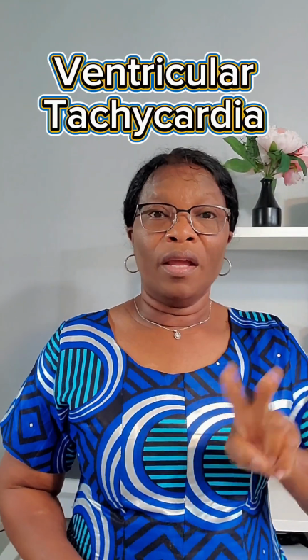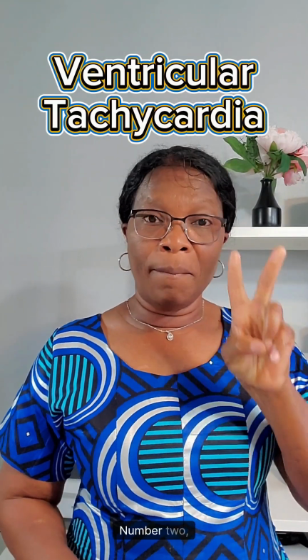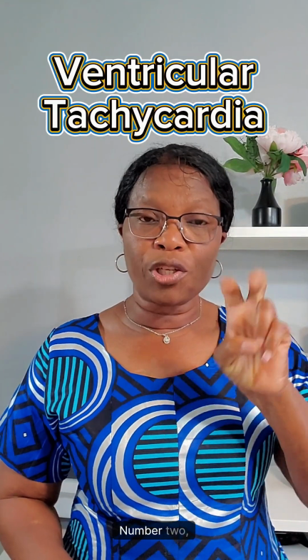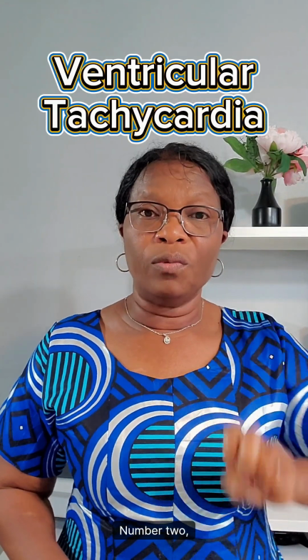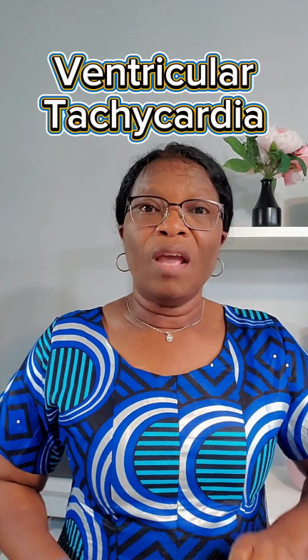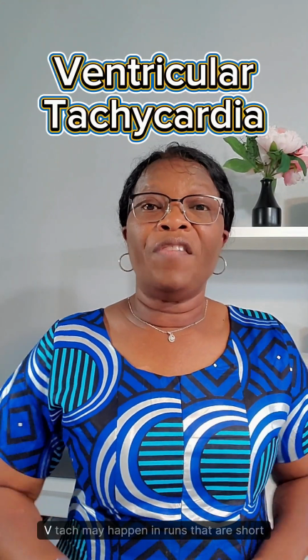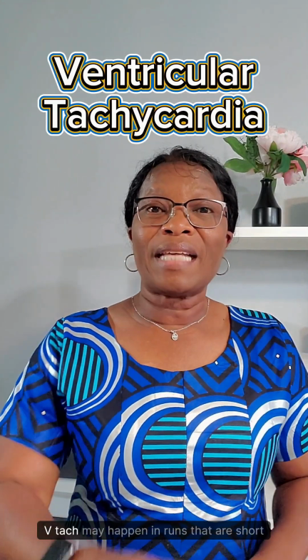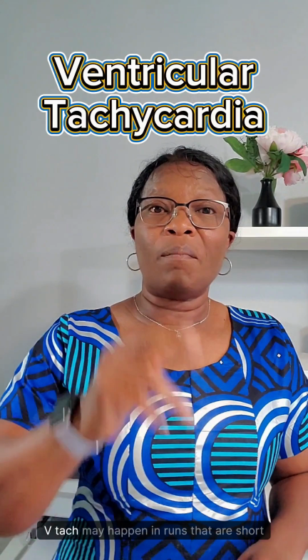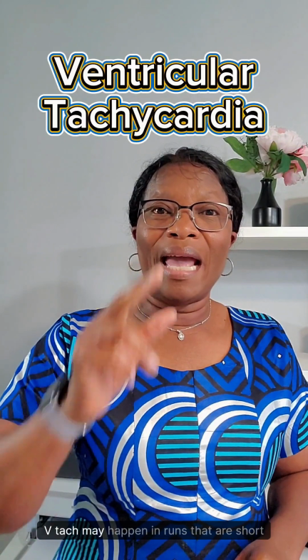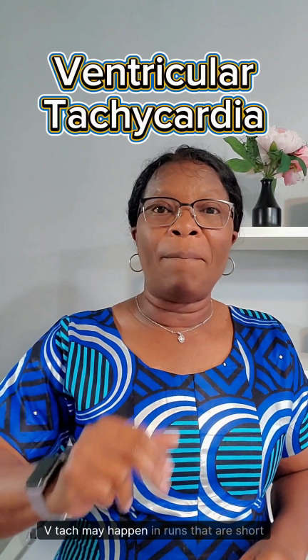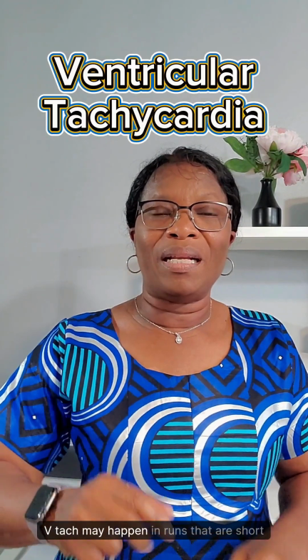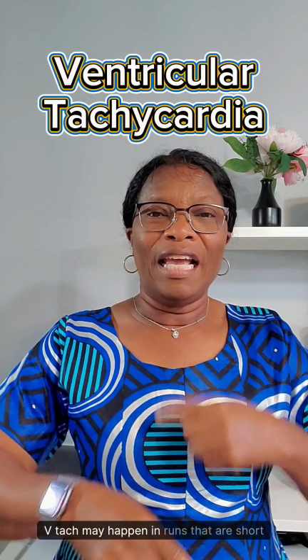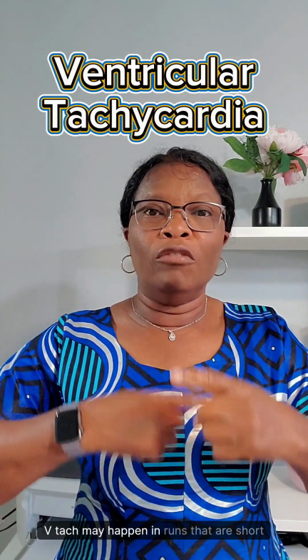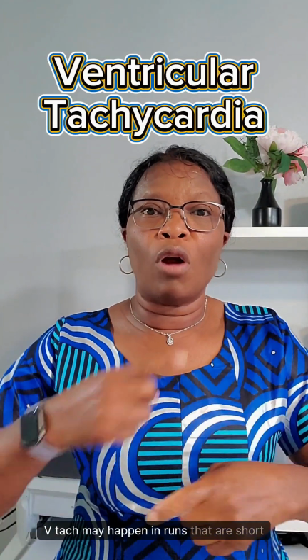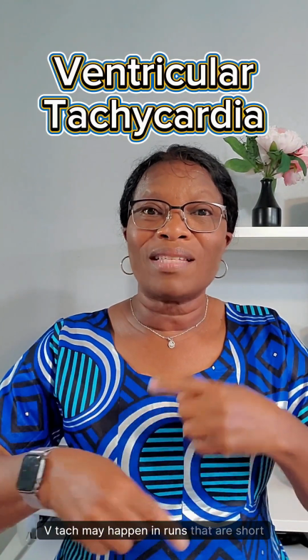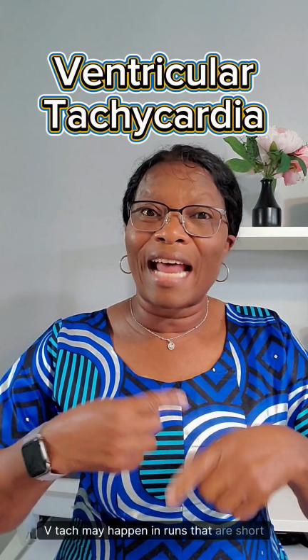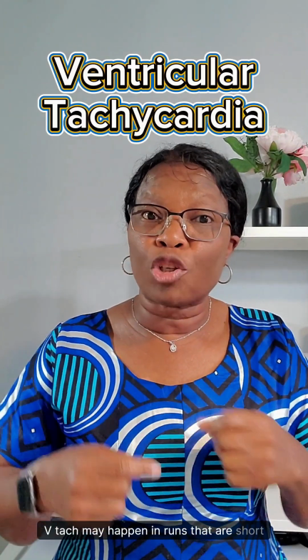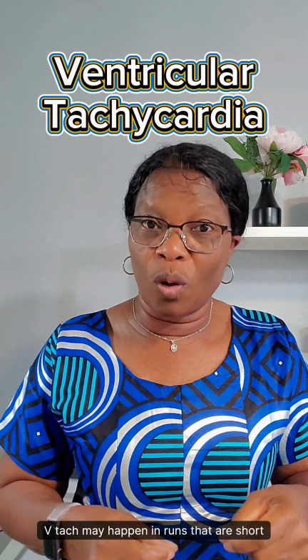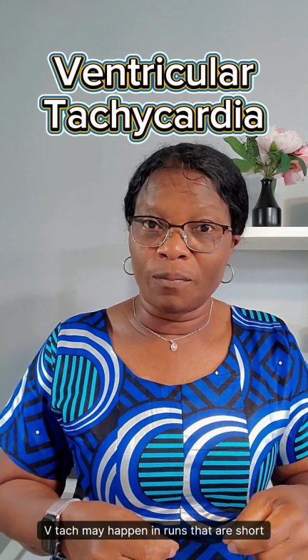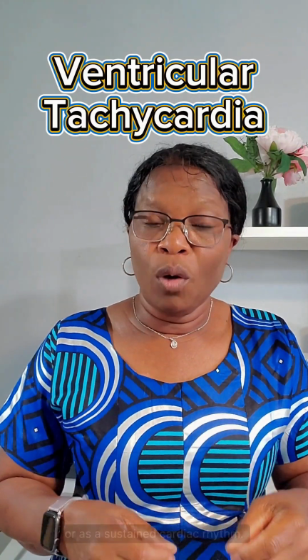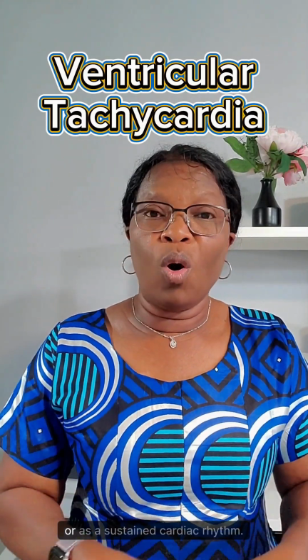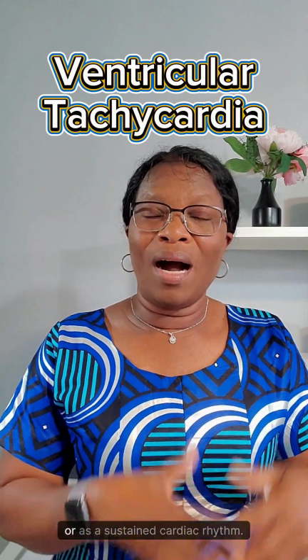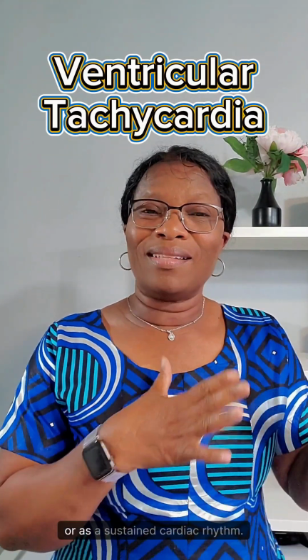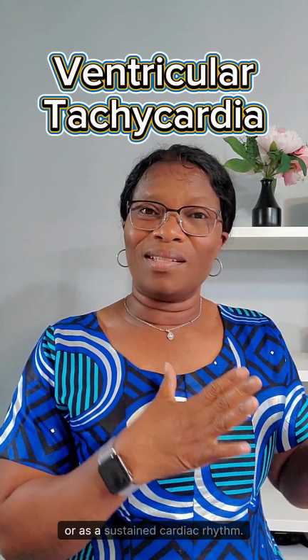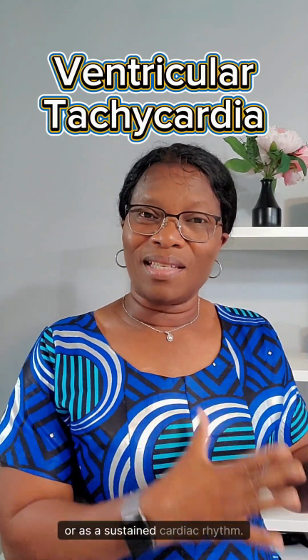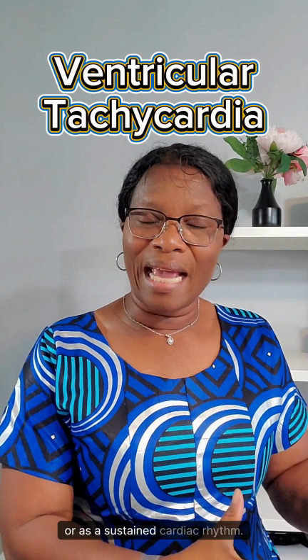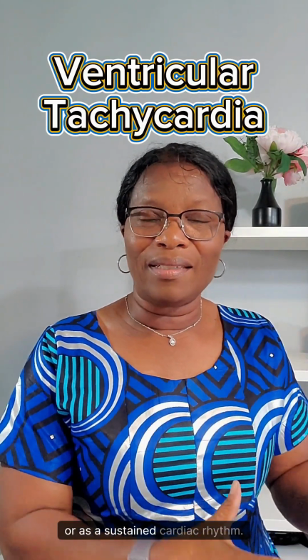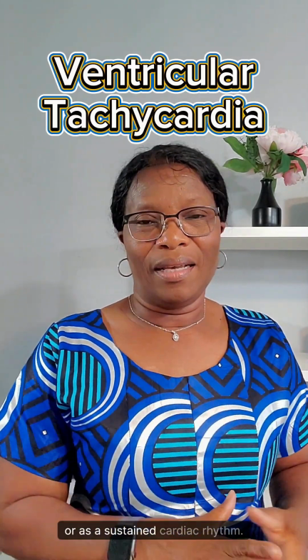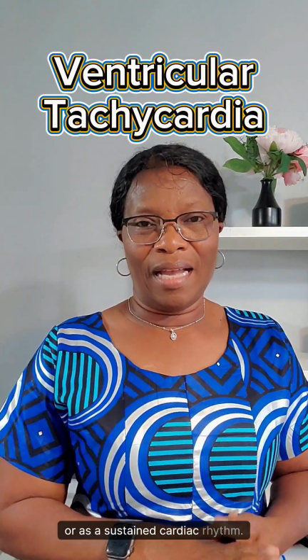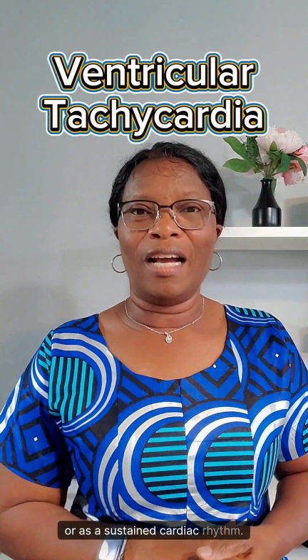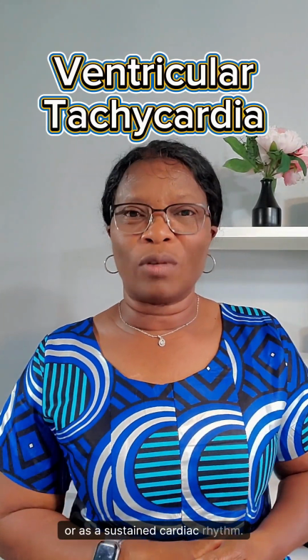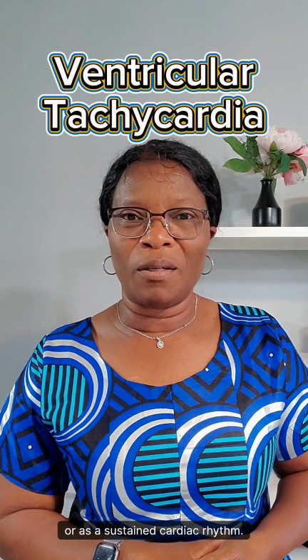Number two, VTAC may happen in runs that are short, or as a sustained cardiac rhythm.